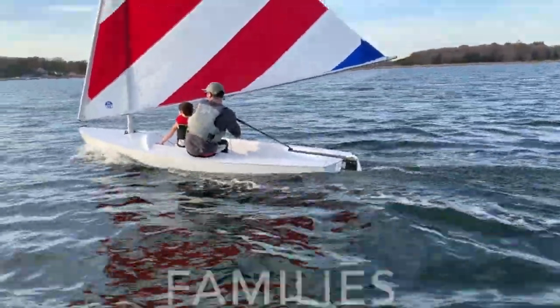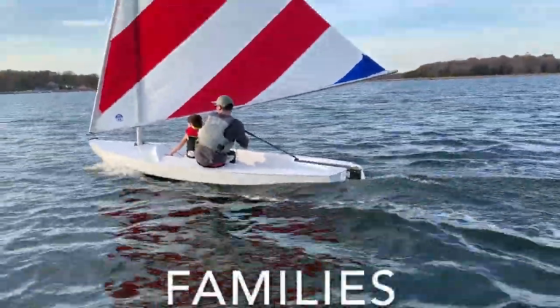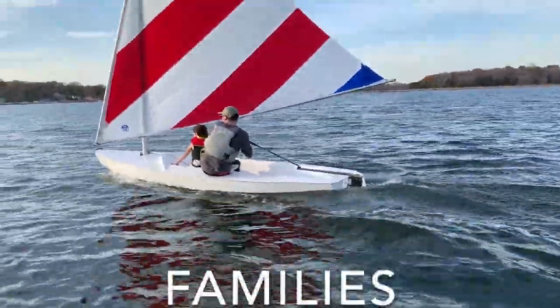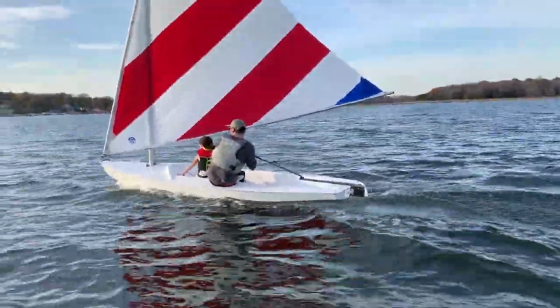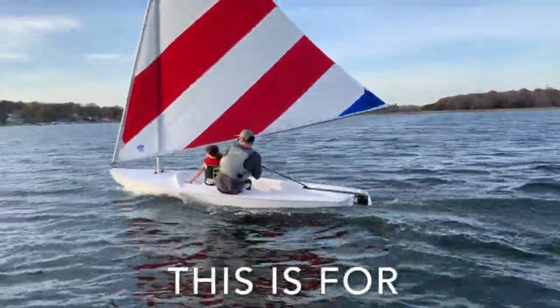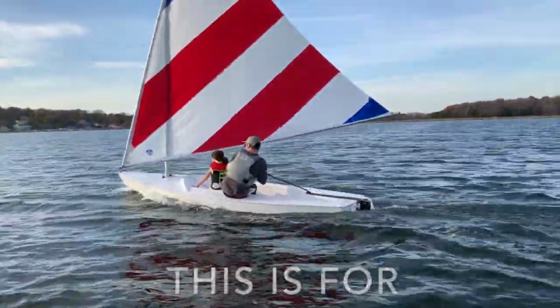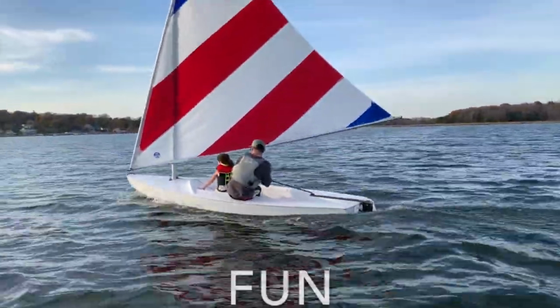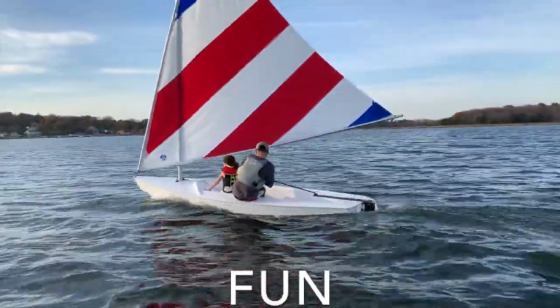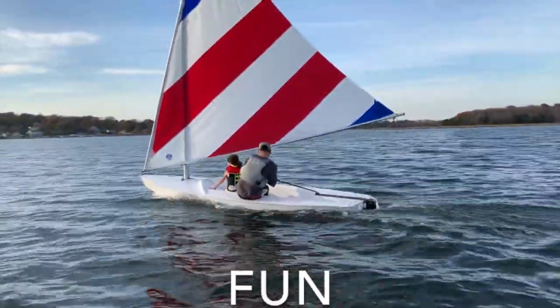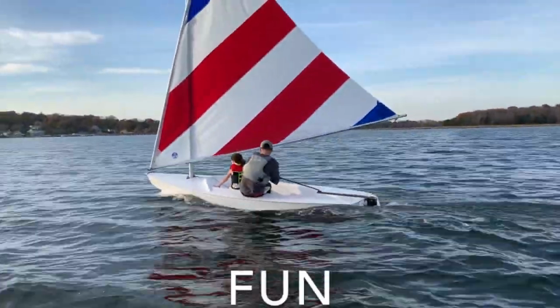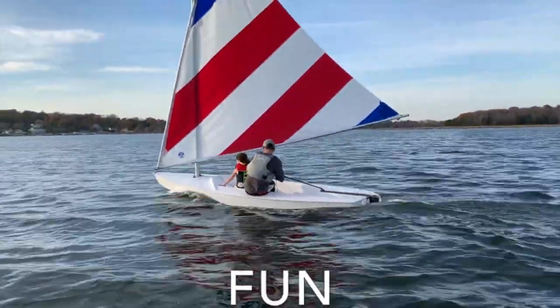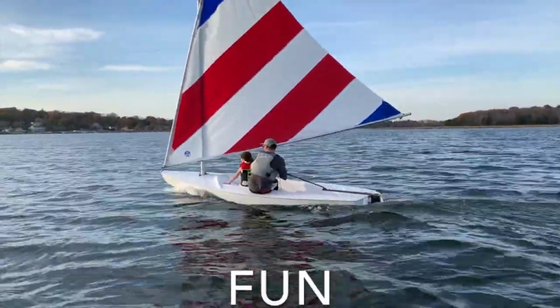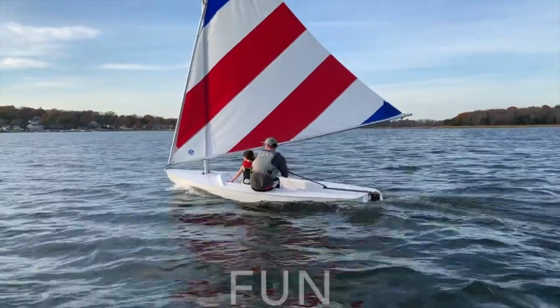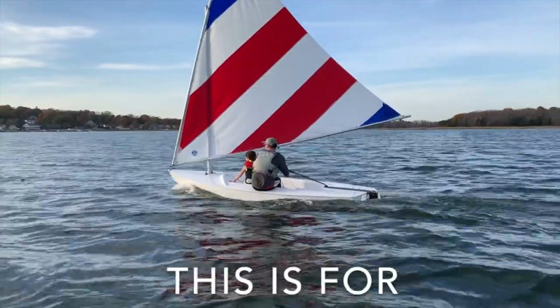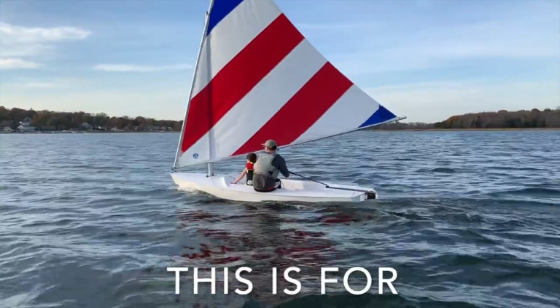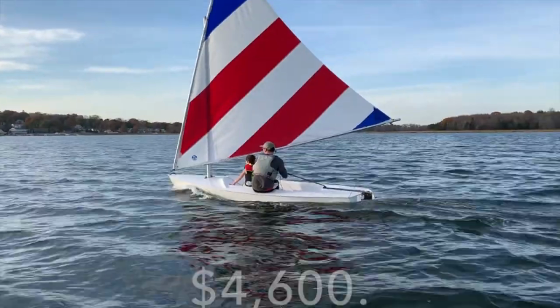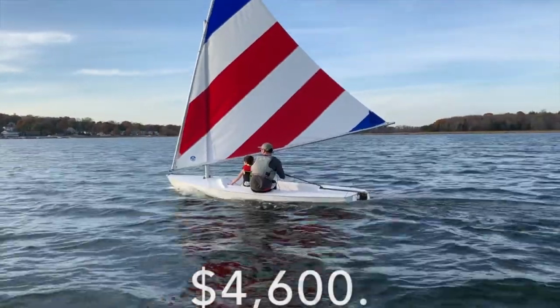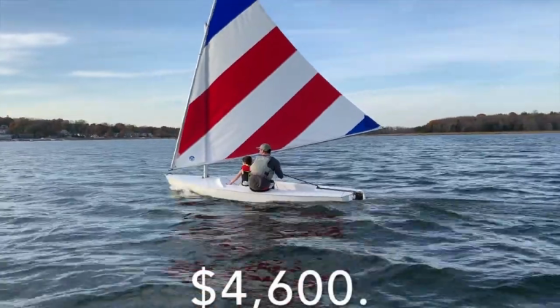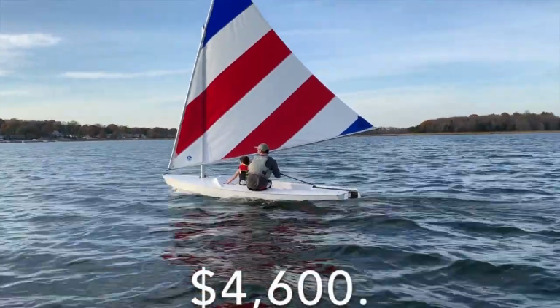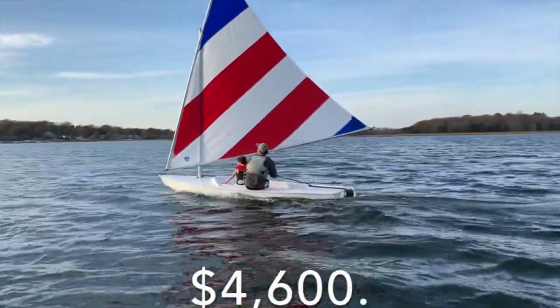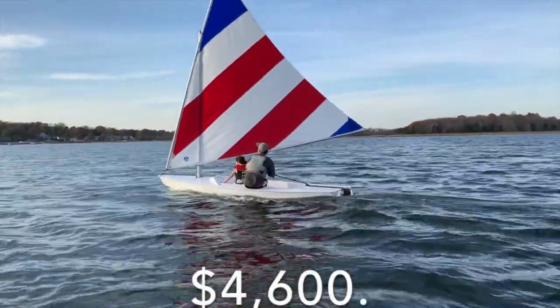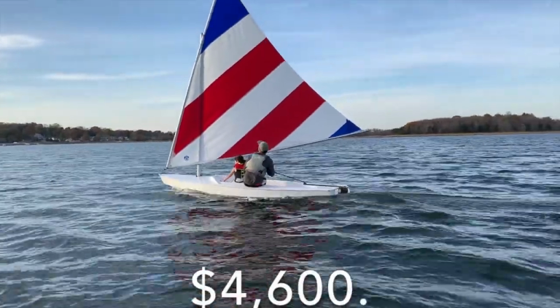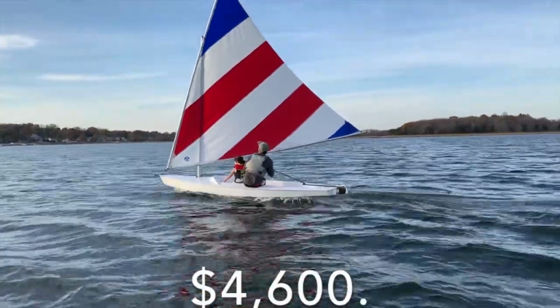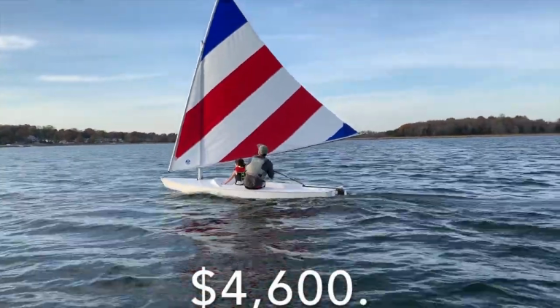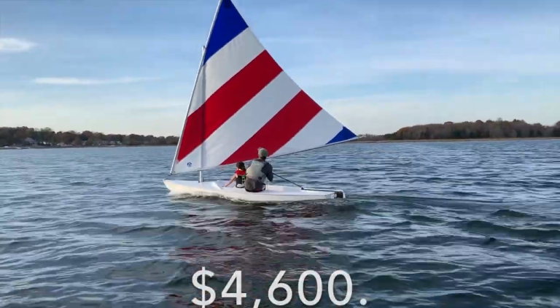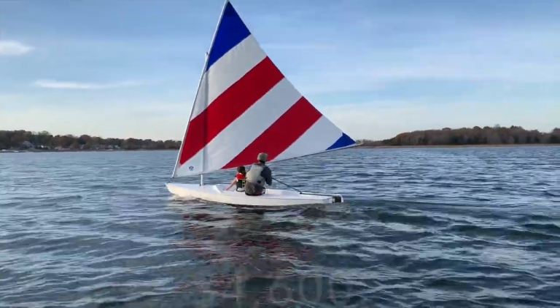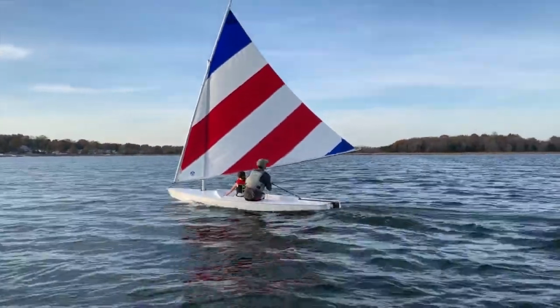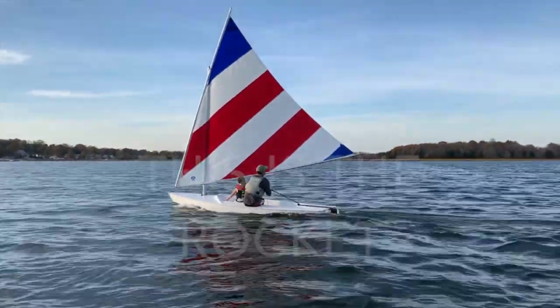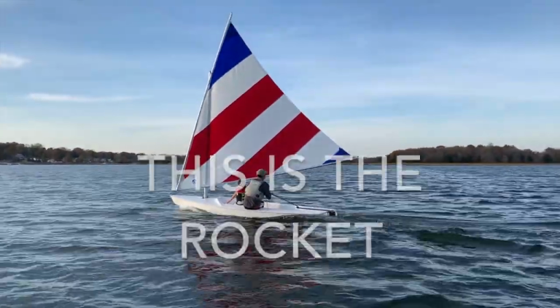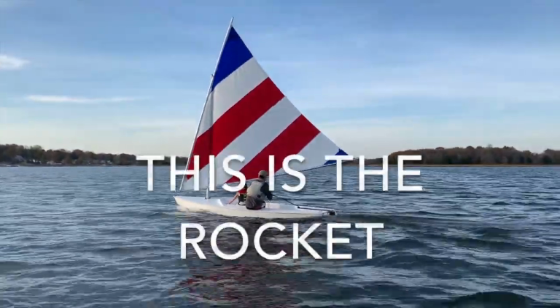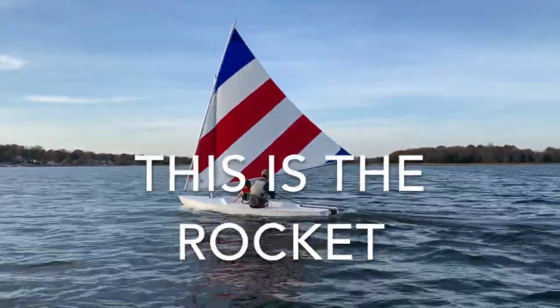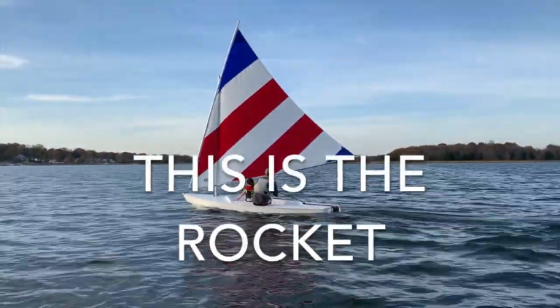This is for families, this is for fun, this is for four thousand six hundred dollars. This is the Rocket.